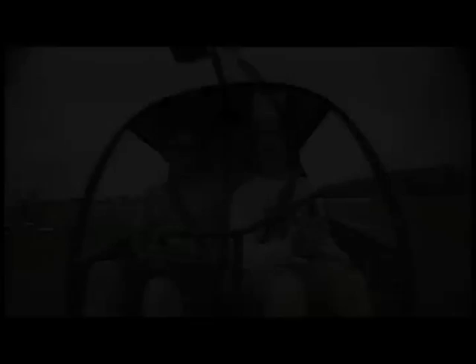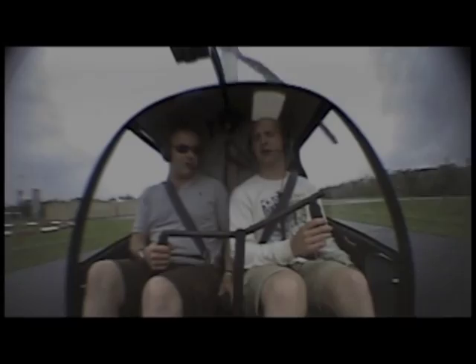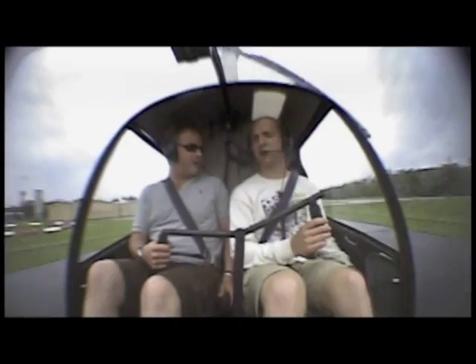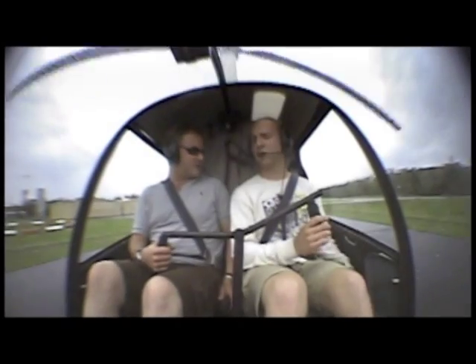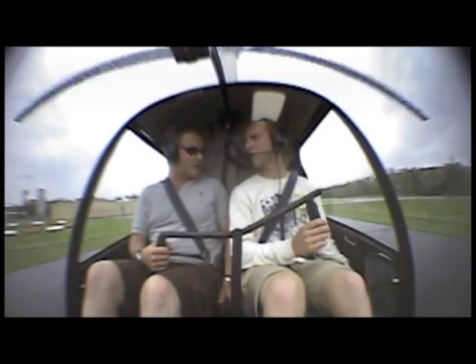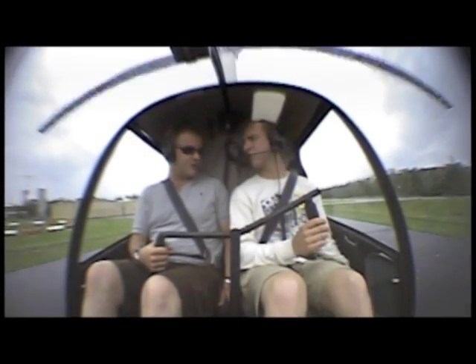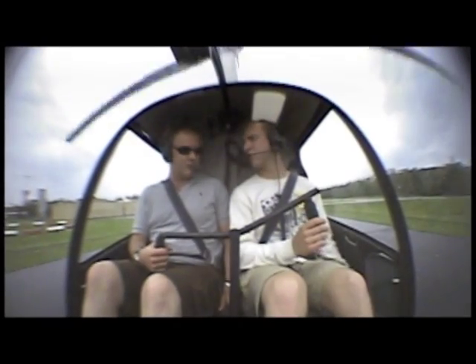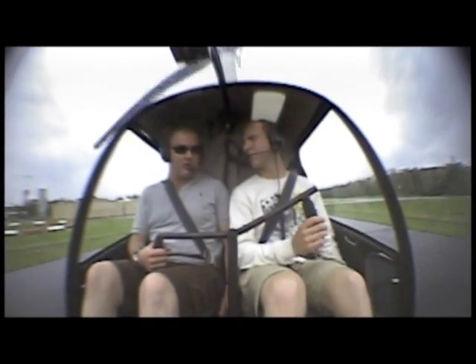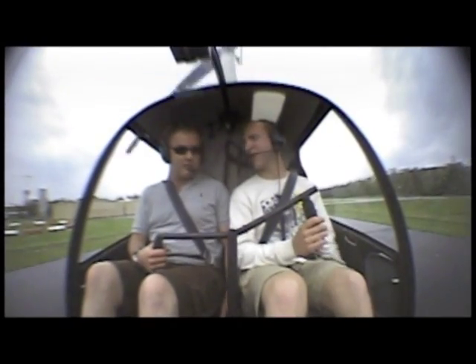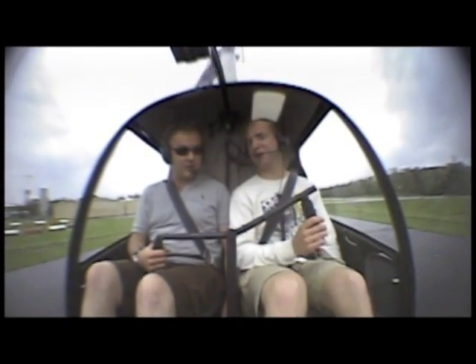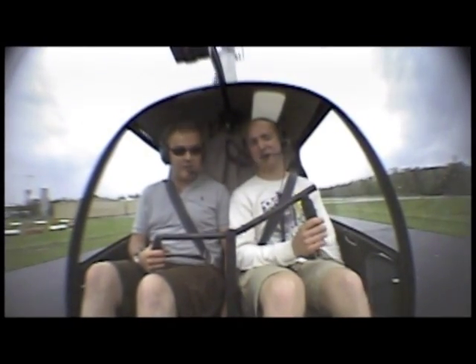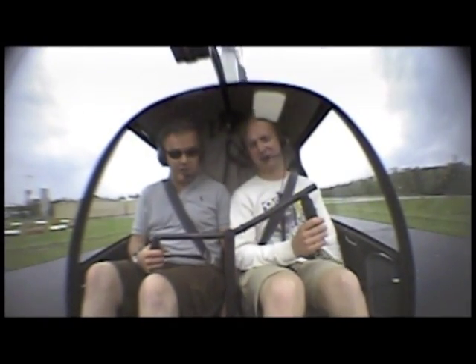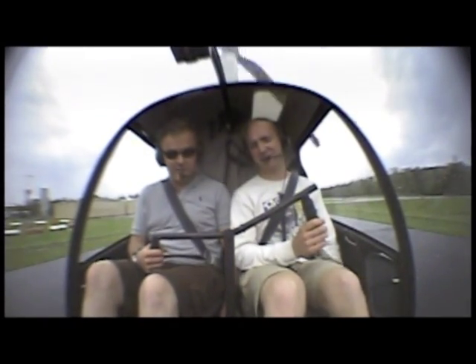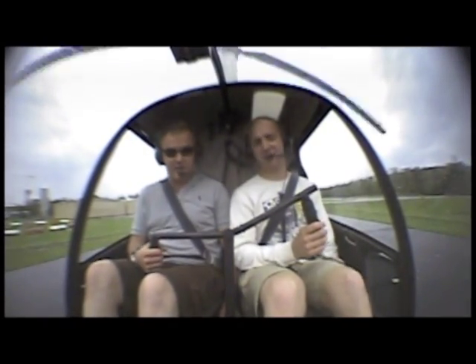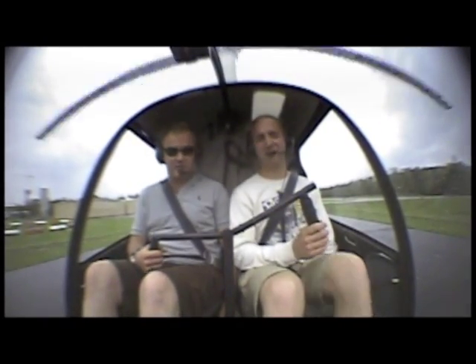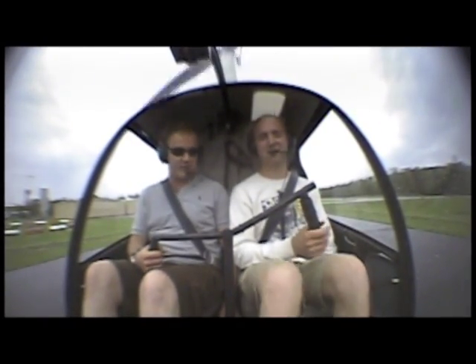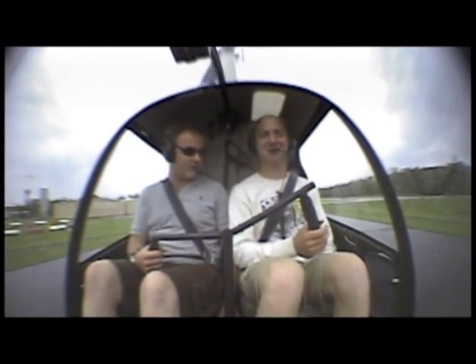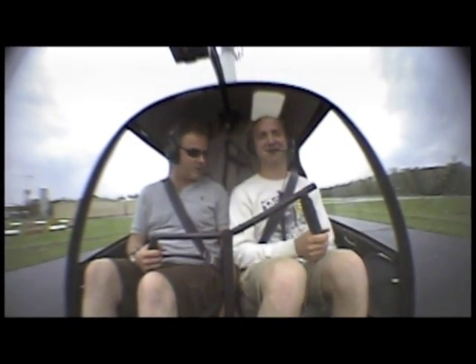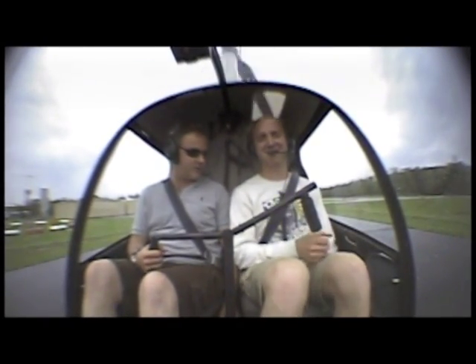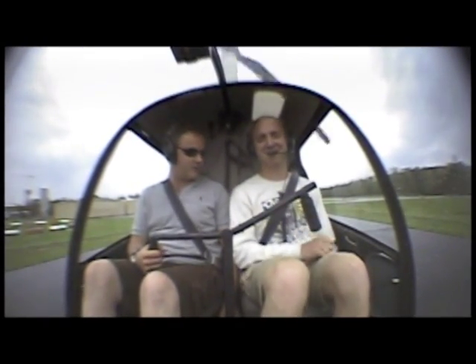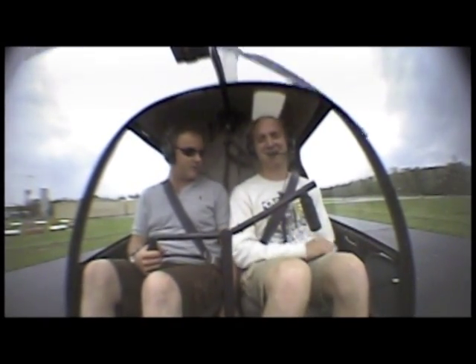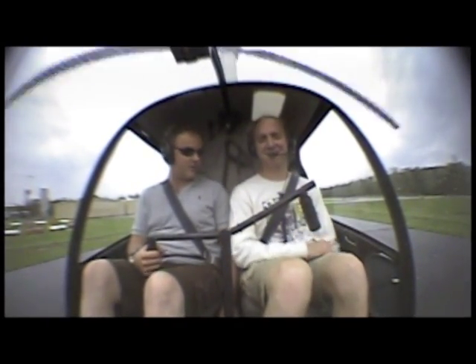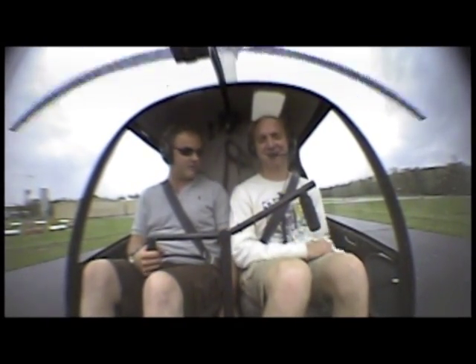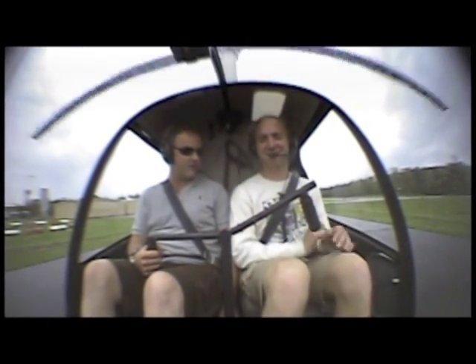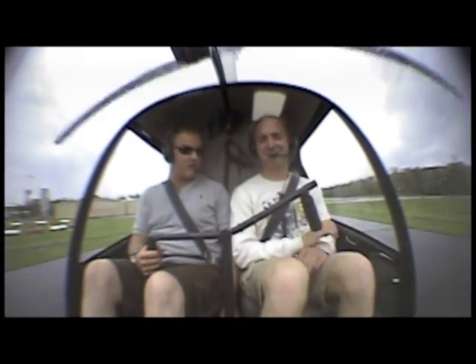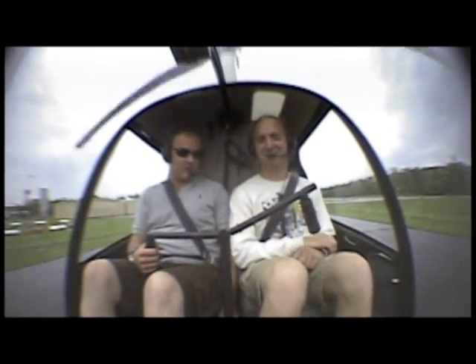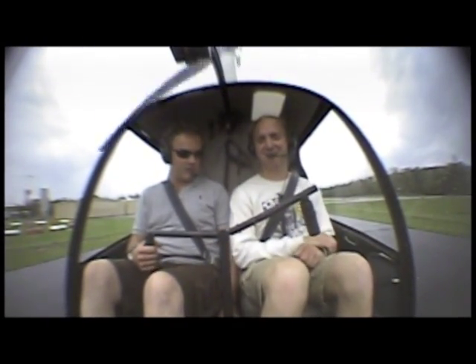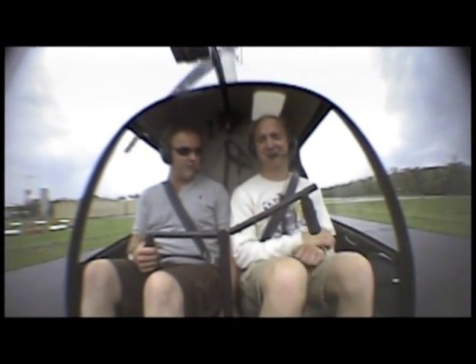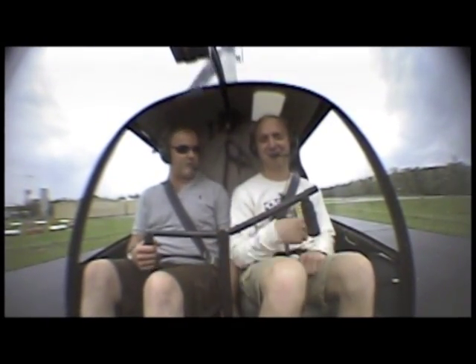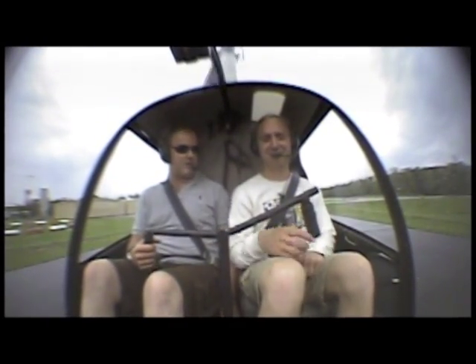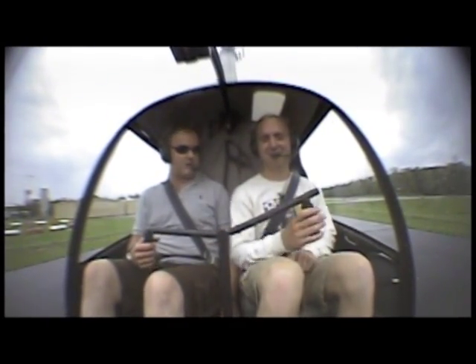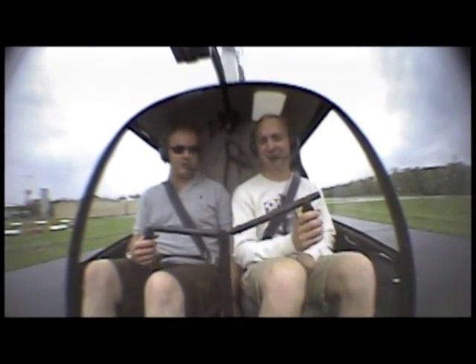Your name is now Sue. Take your feet off the pedals, take your hand off the collective. Now you have the cyclic.